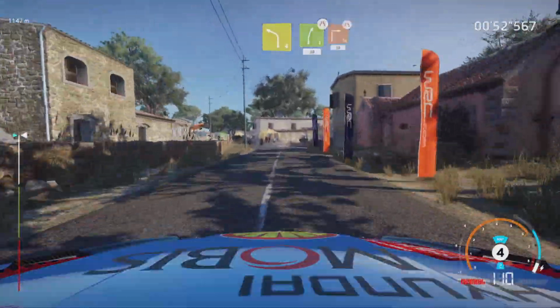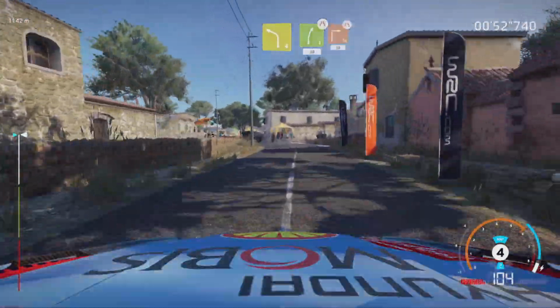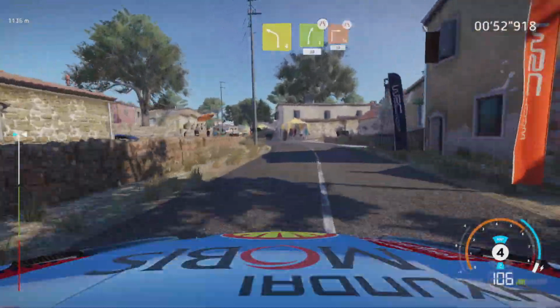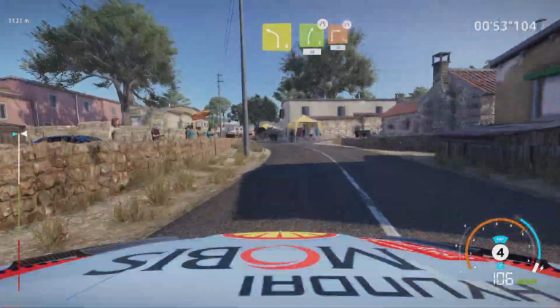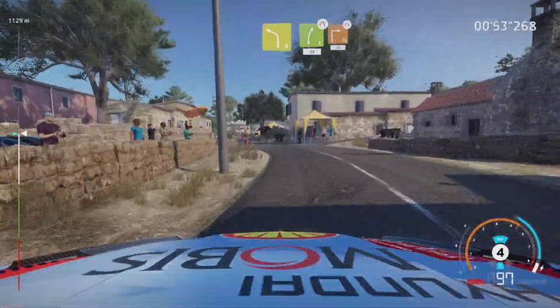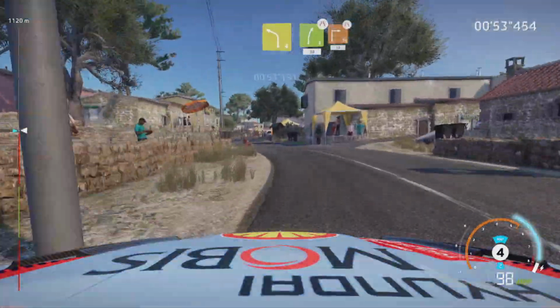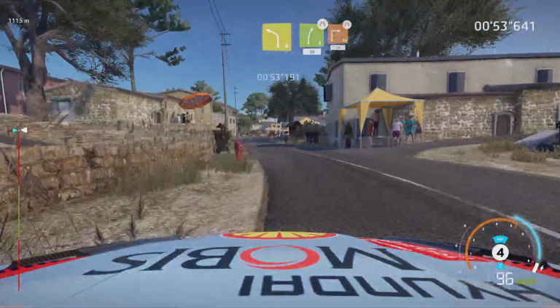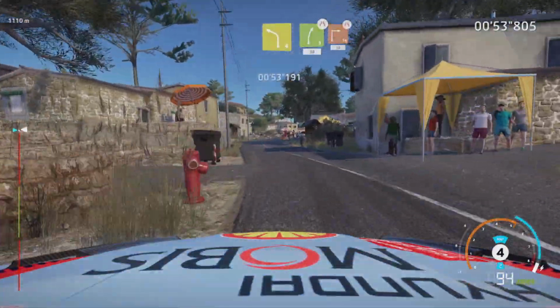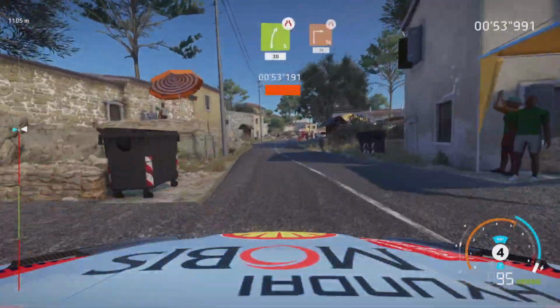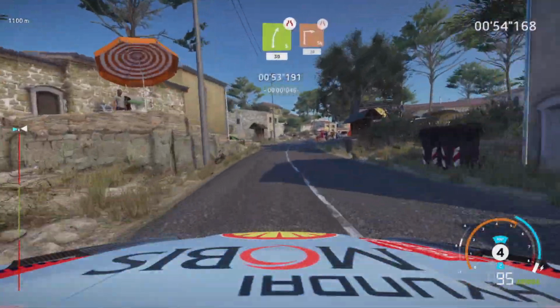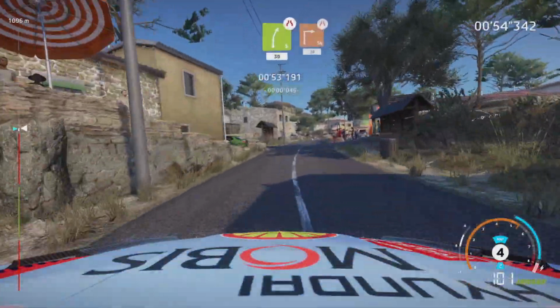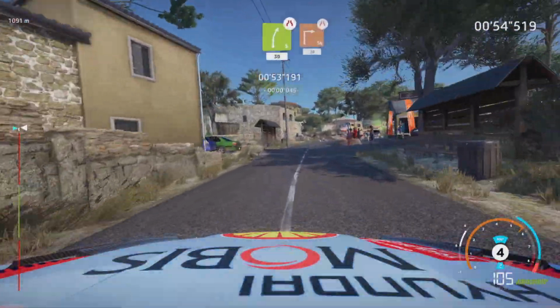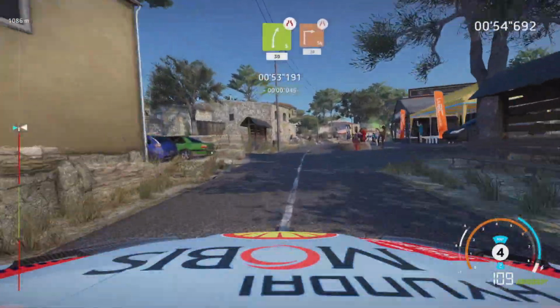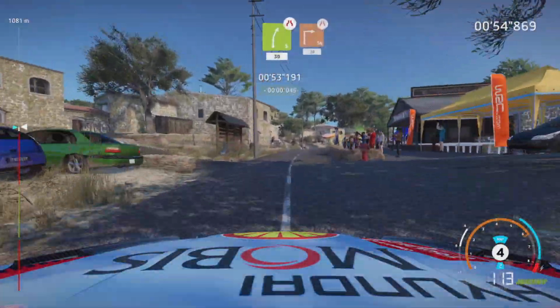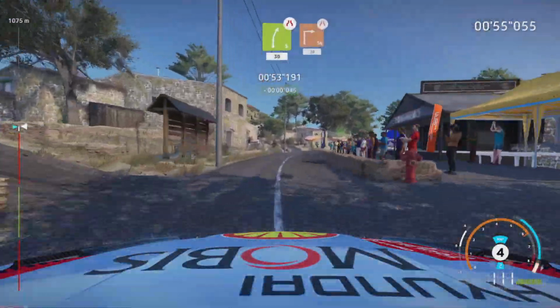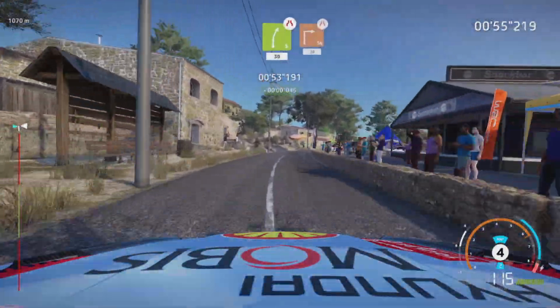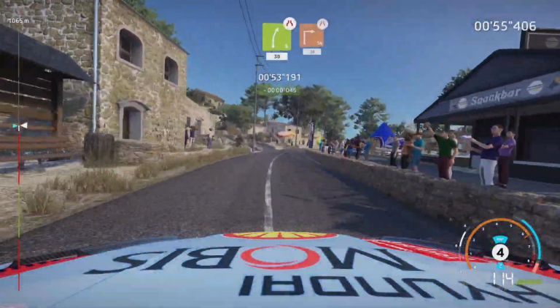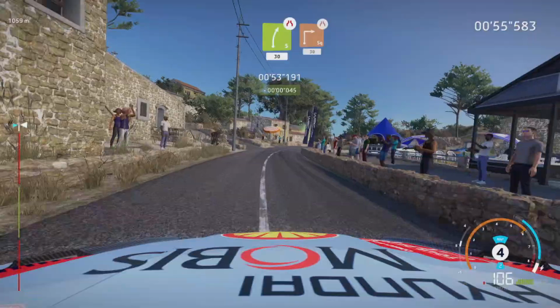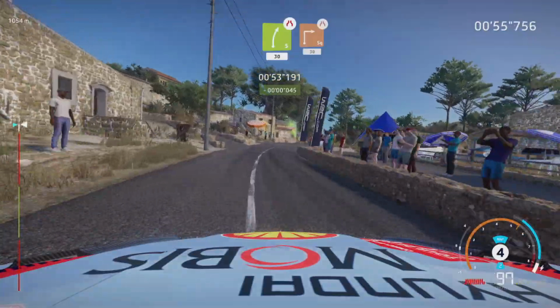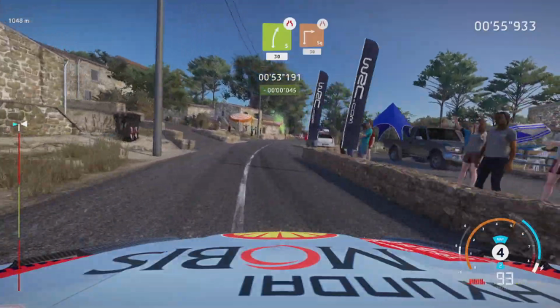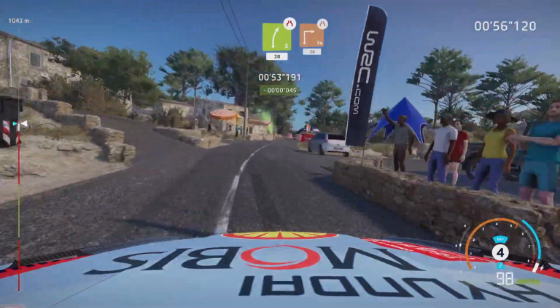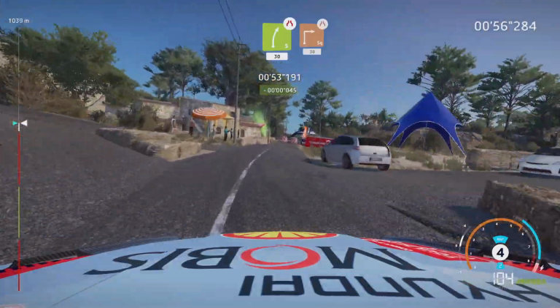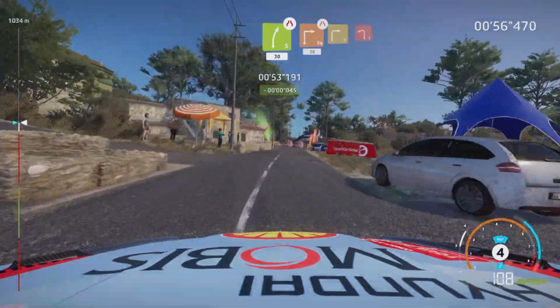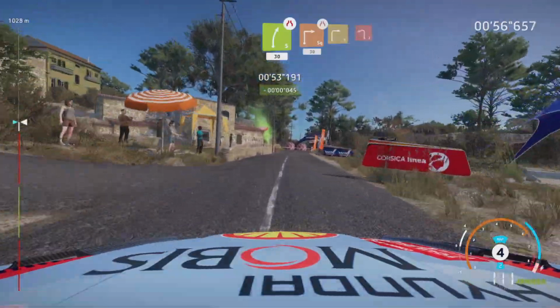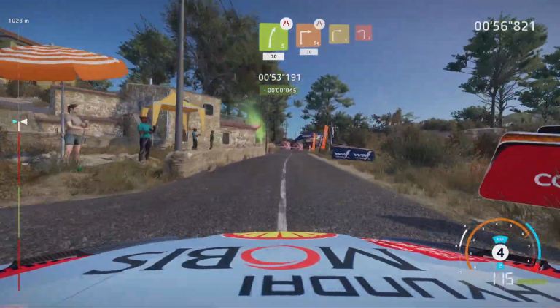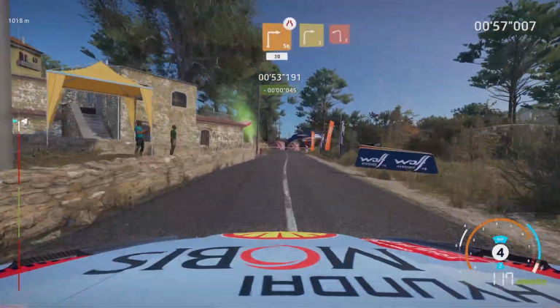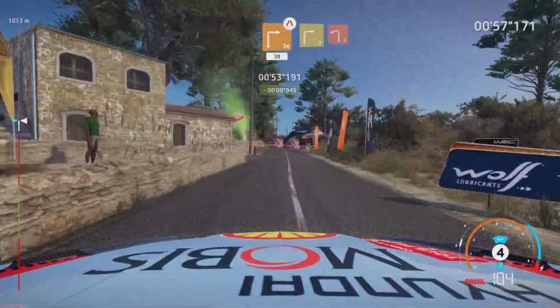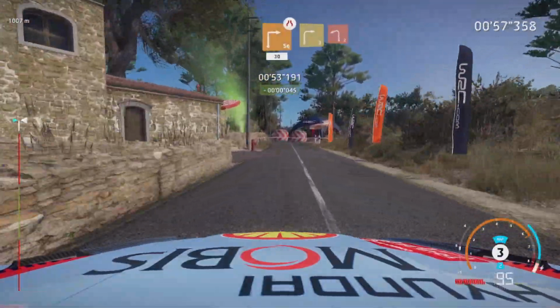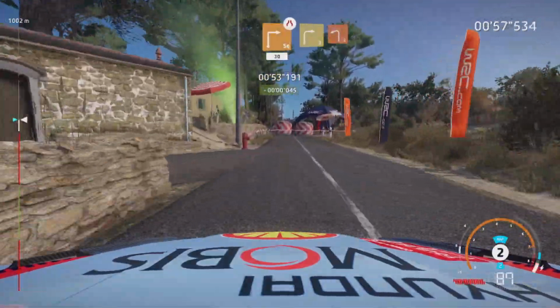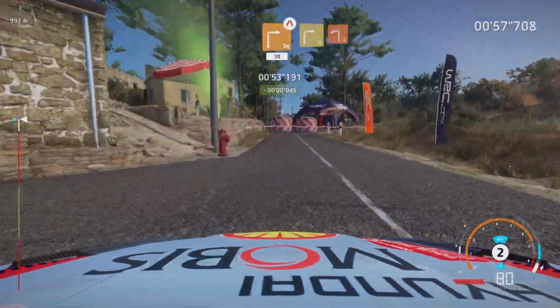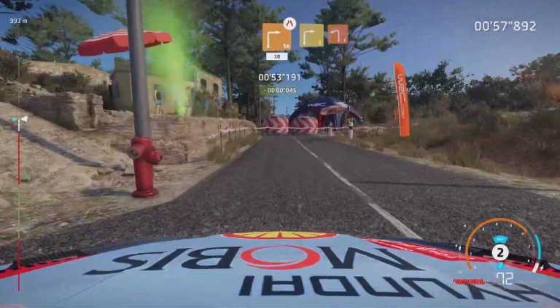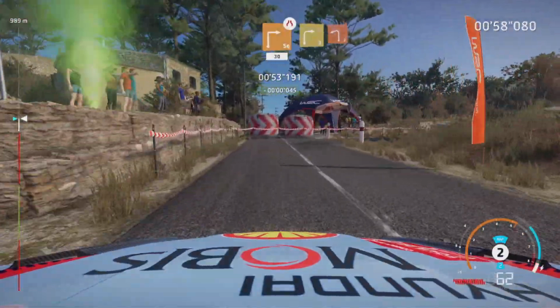Caution, brake, square right, narrows 30. Right 3, into left 2.